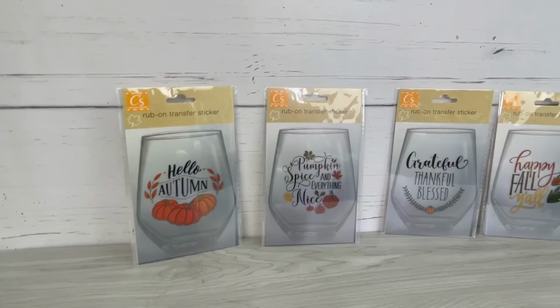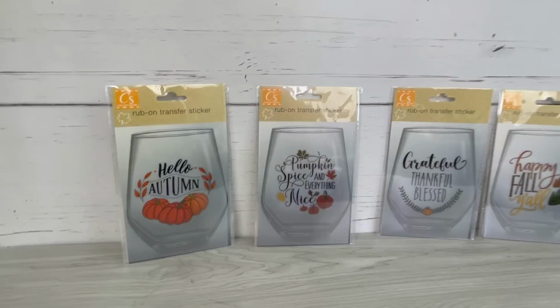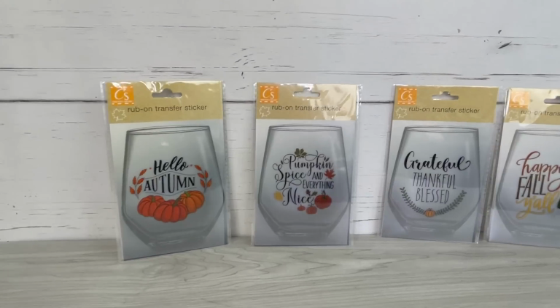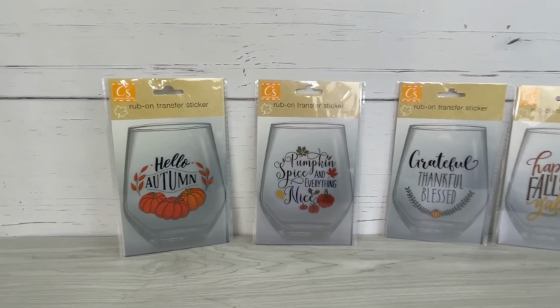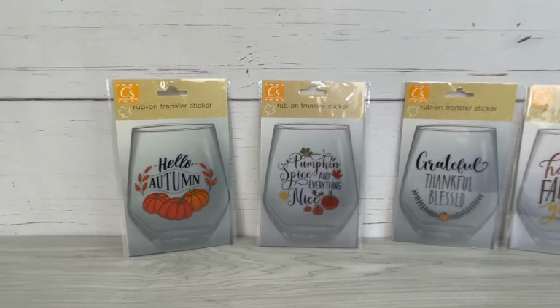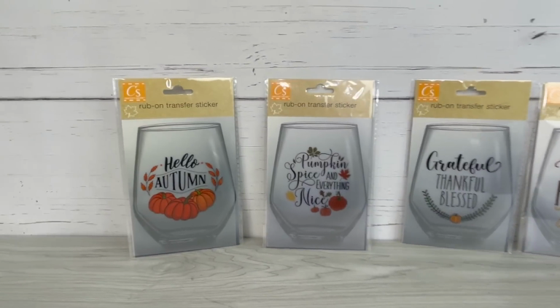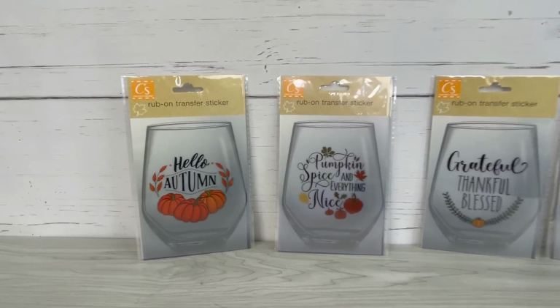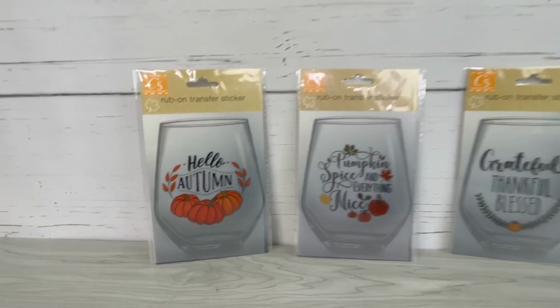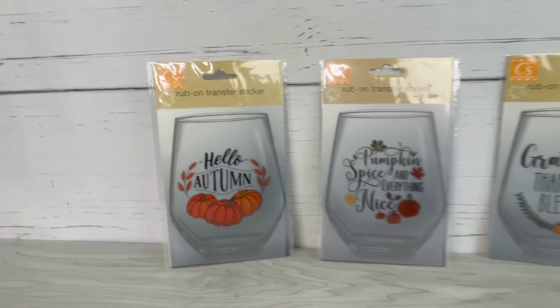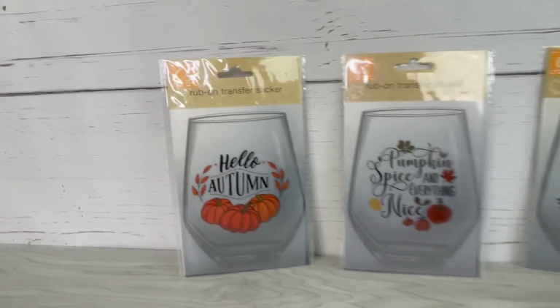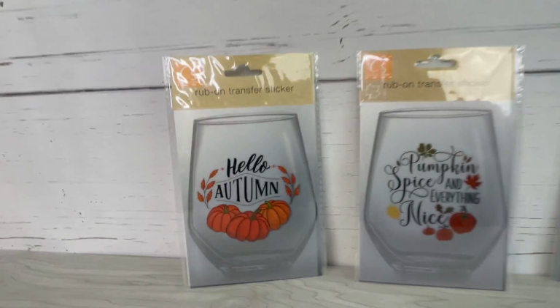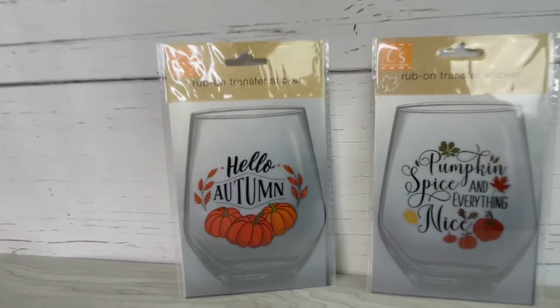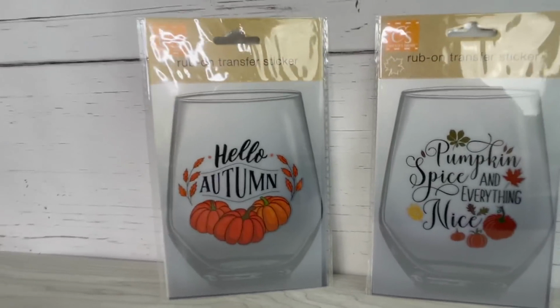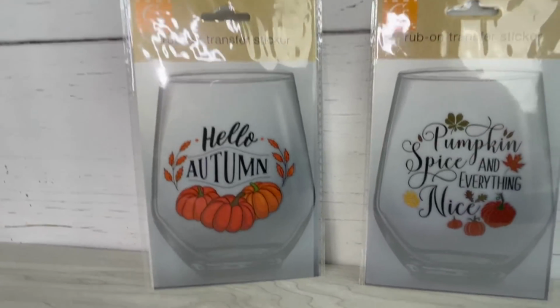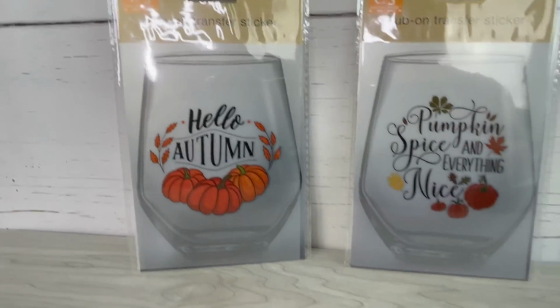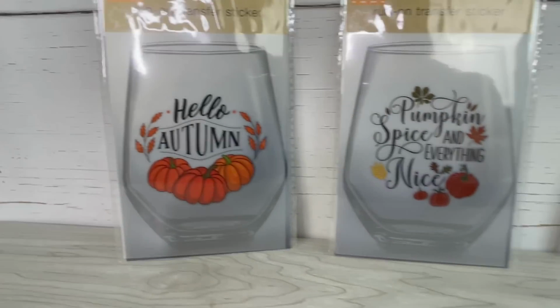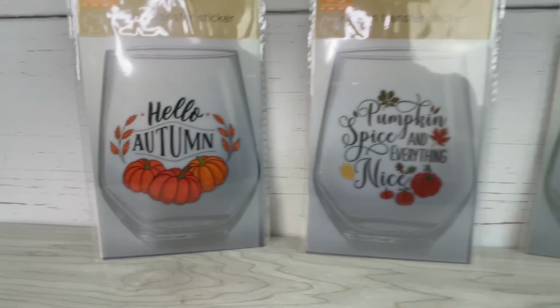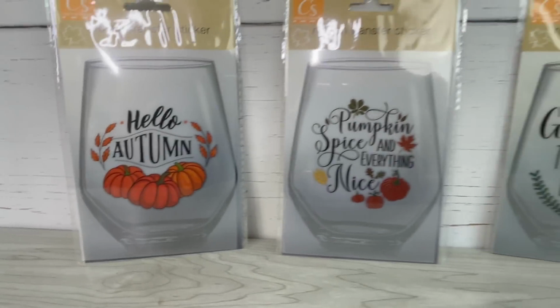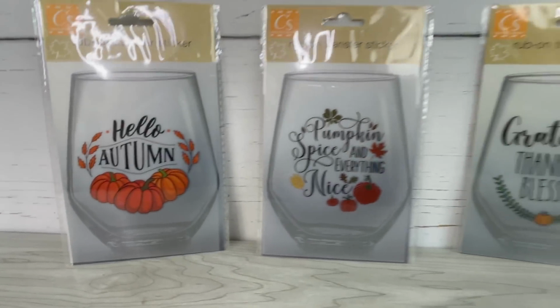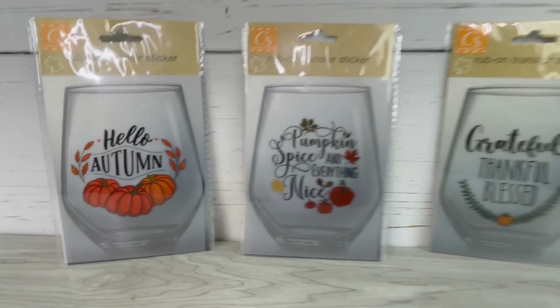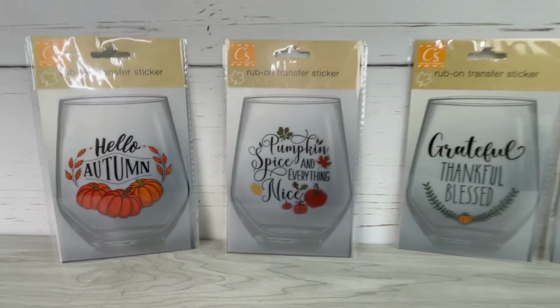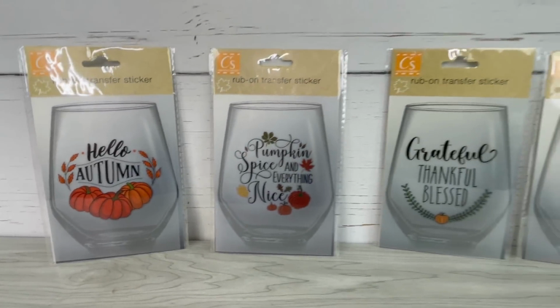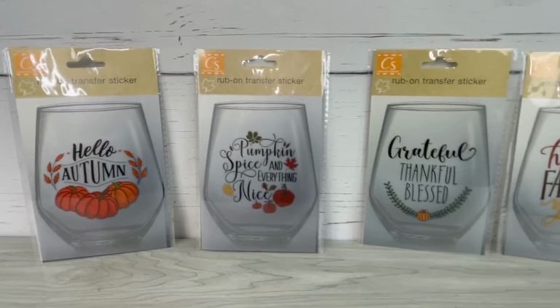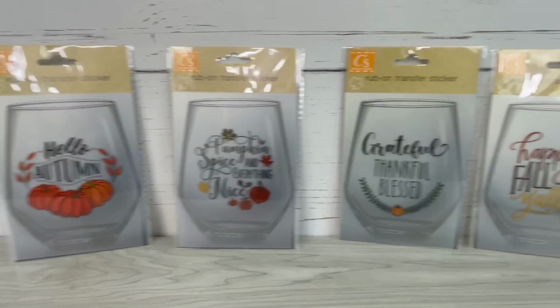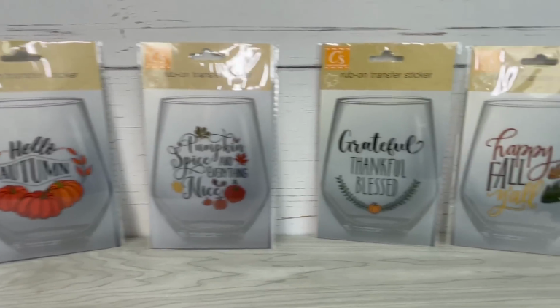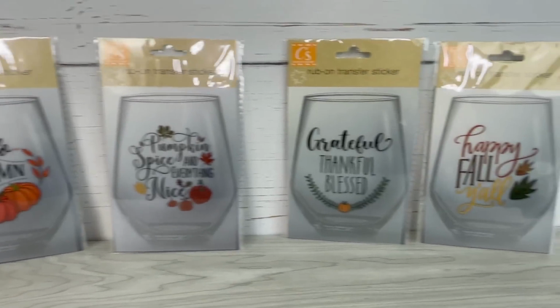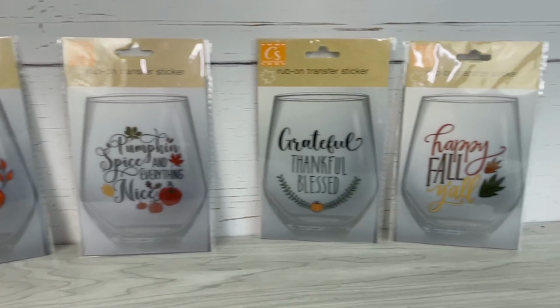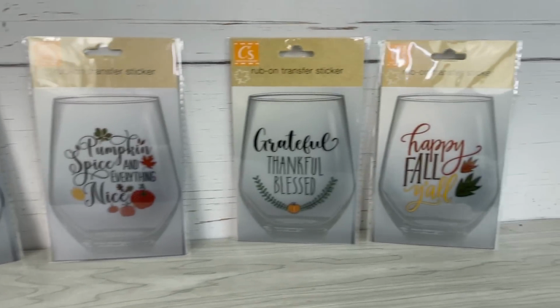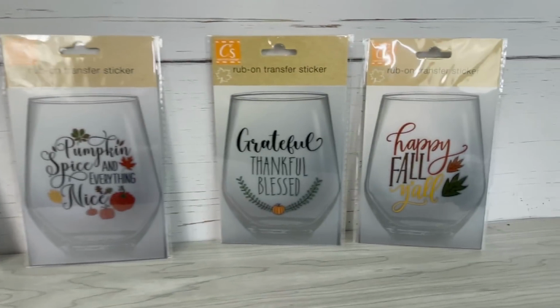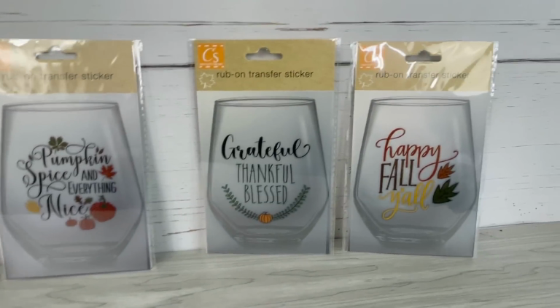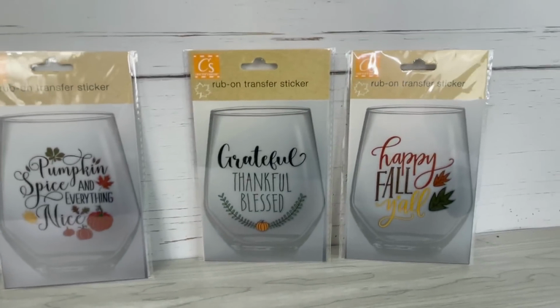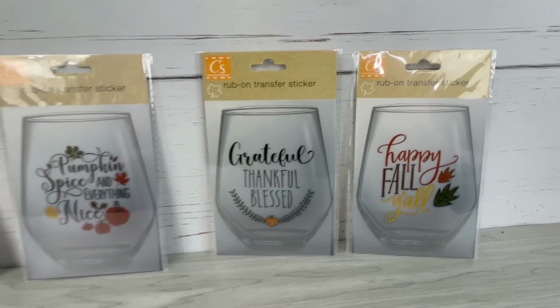These are the rub-on transfers I will be using — I found these at Dollar Tree.